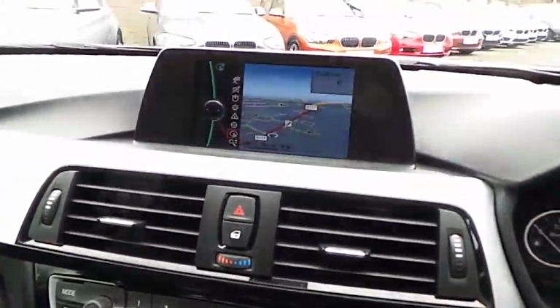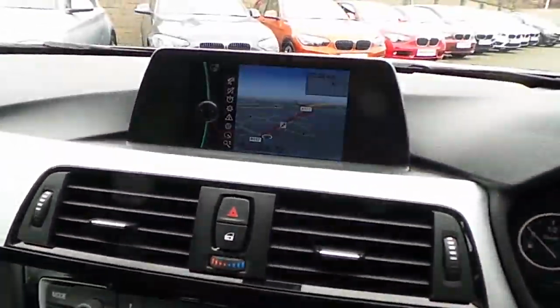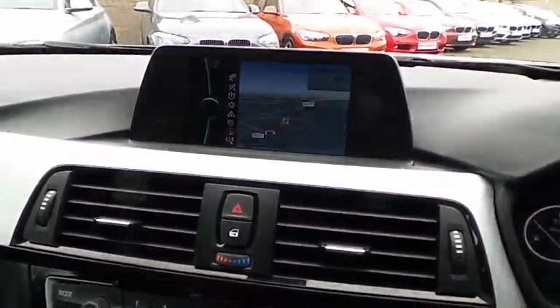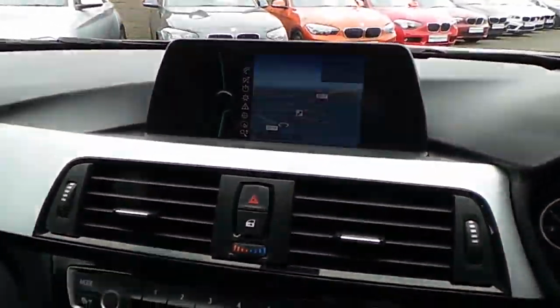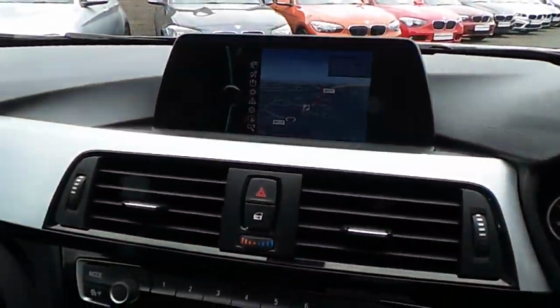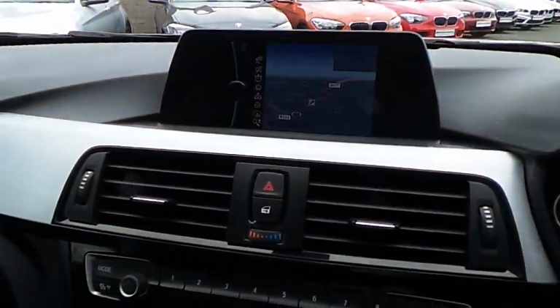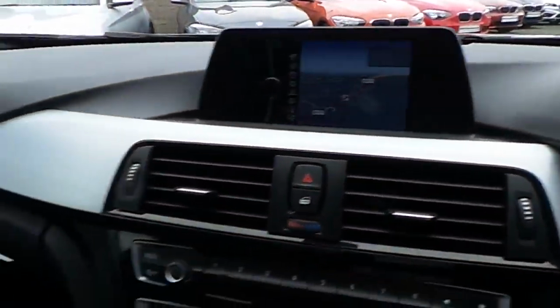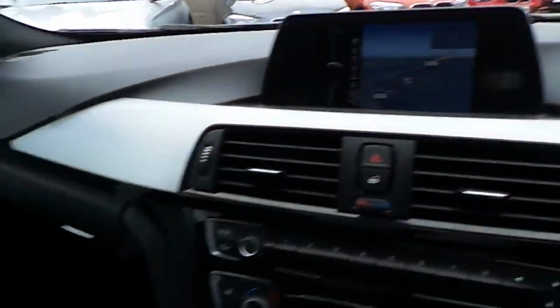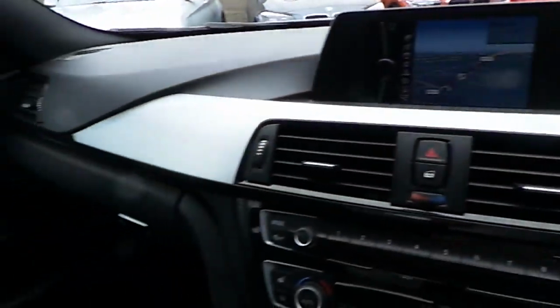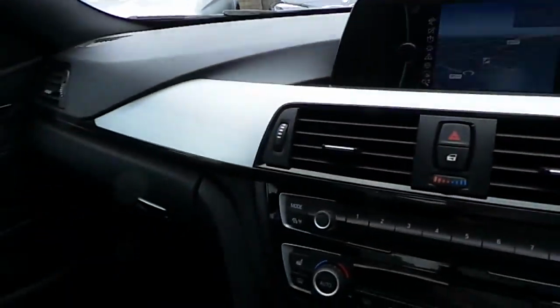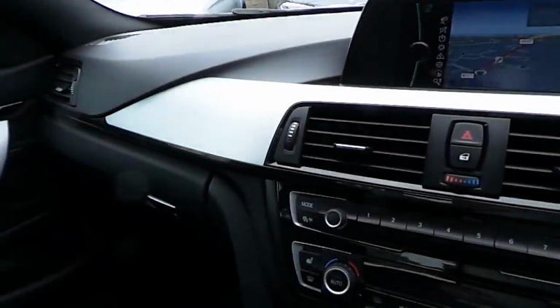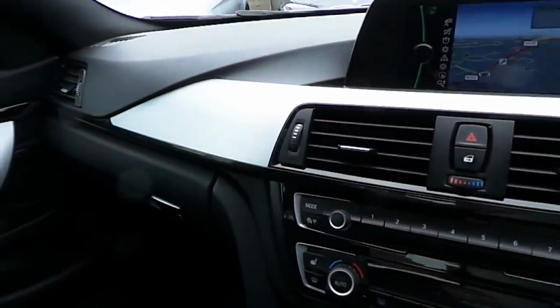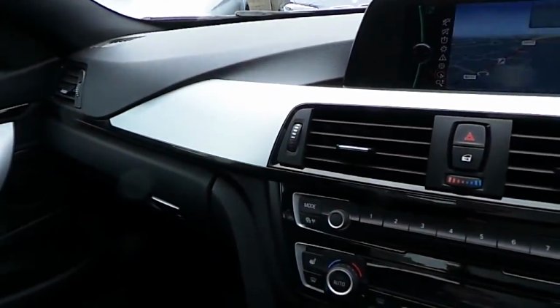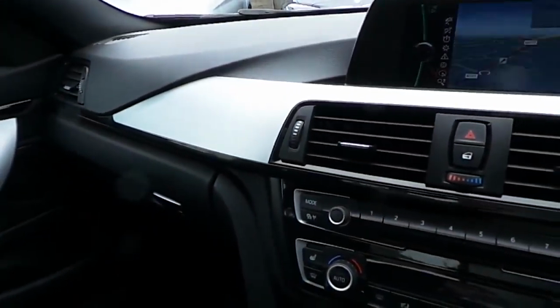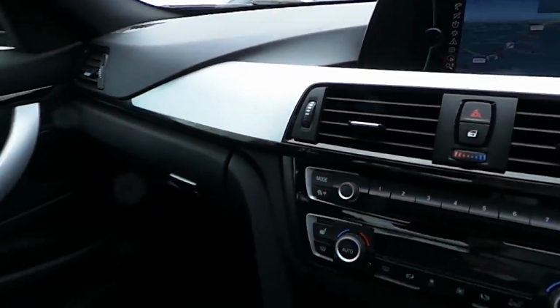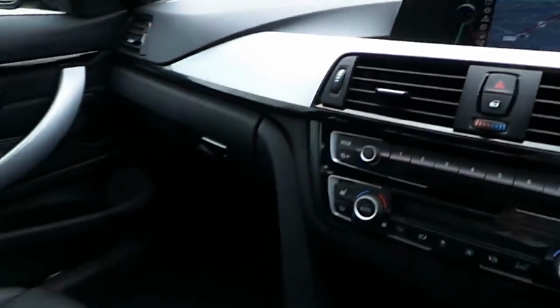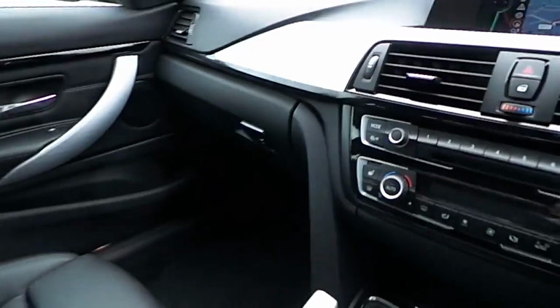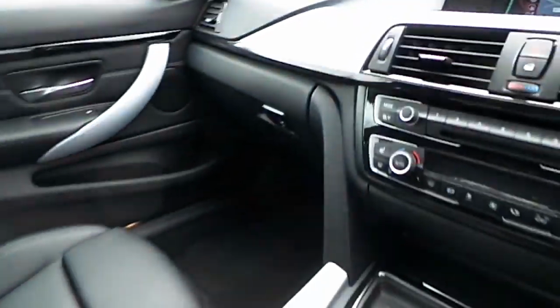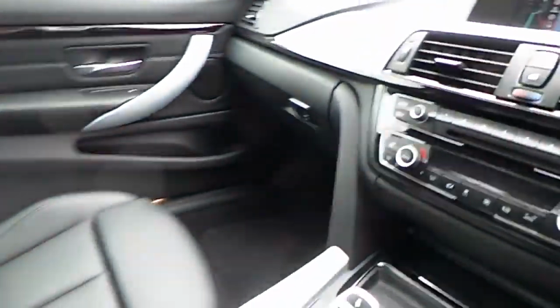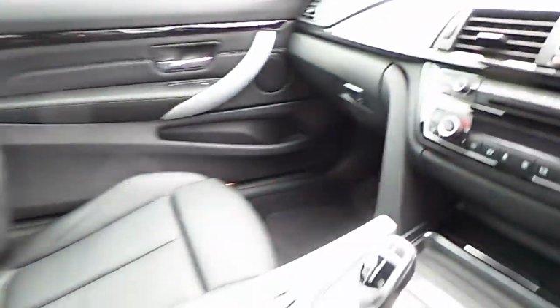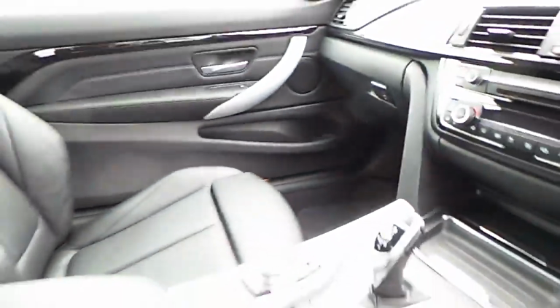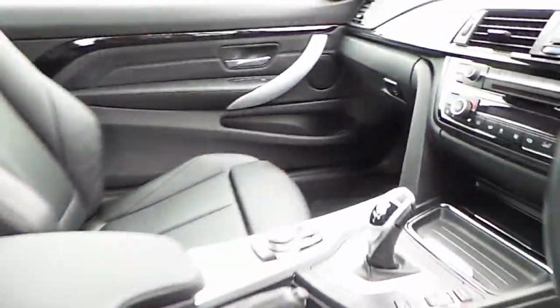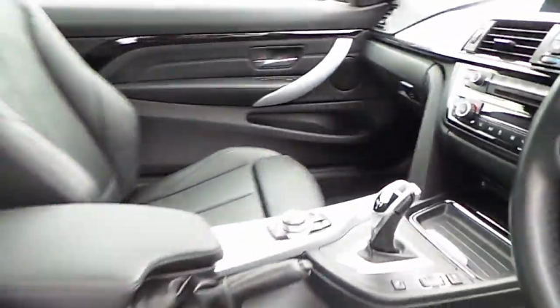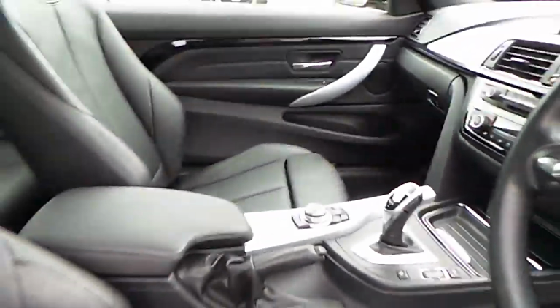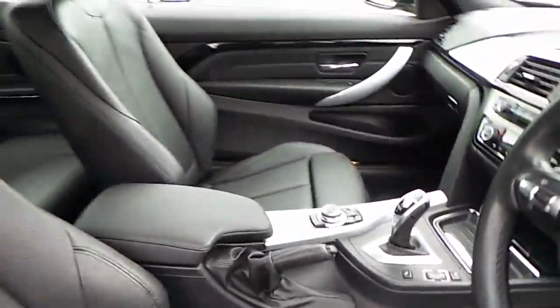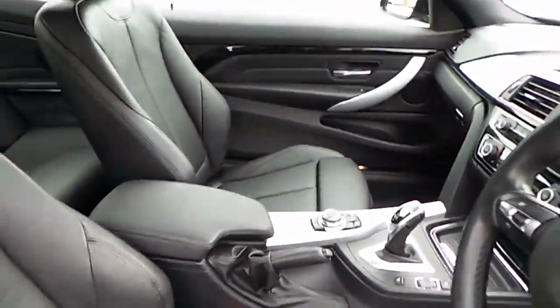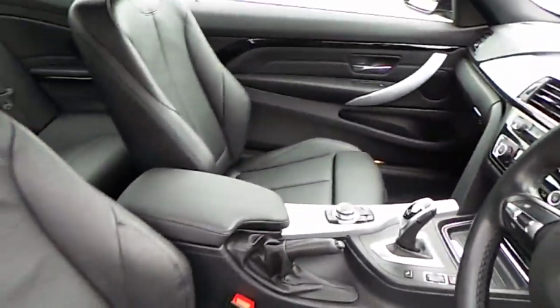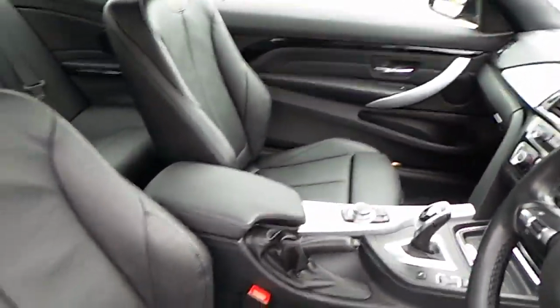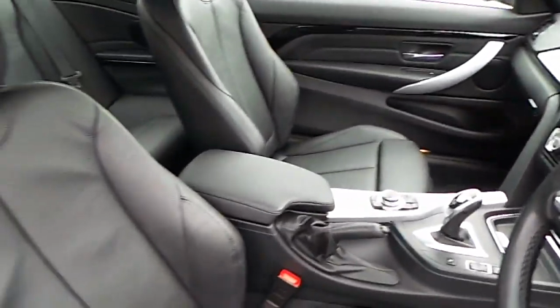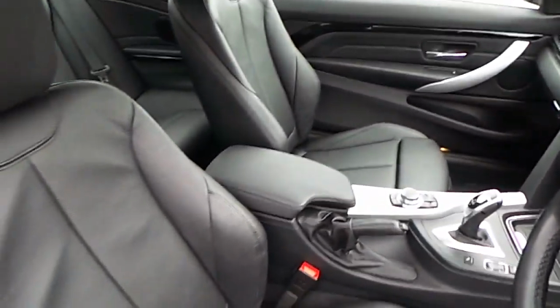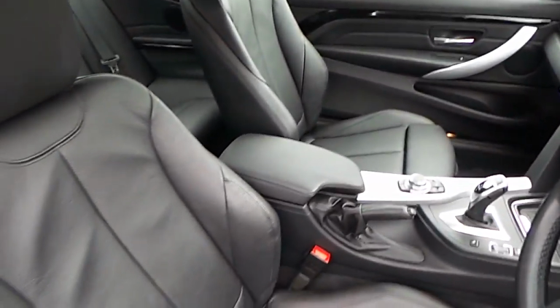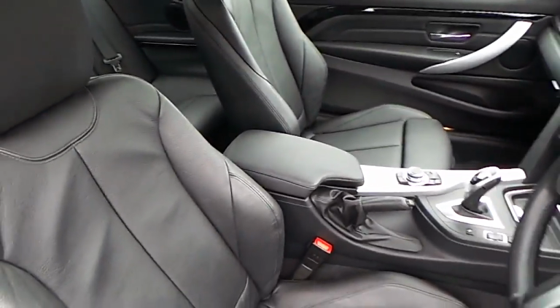We also have DAB digital radio, satellite navigation, brushed aluminium trim and of course that black Dakota leather interior.